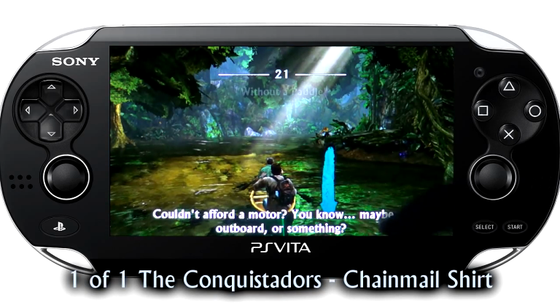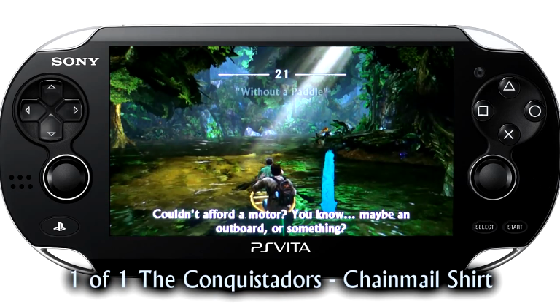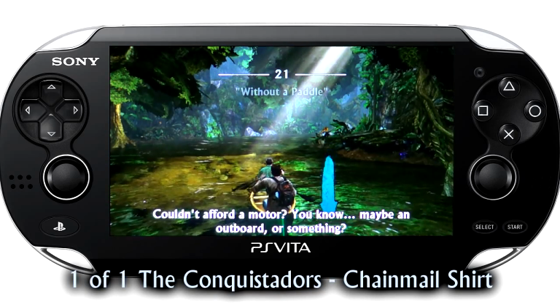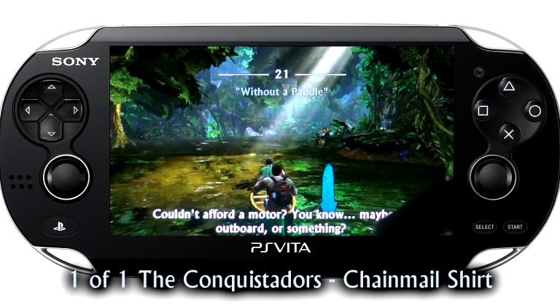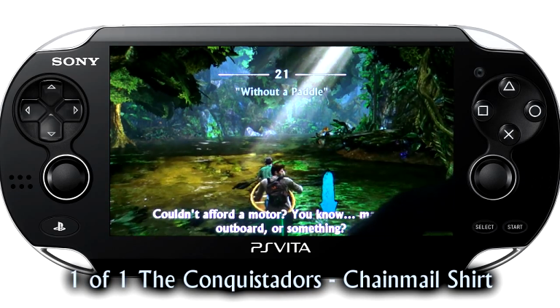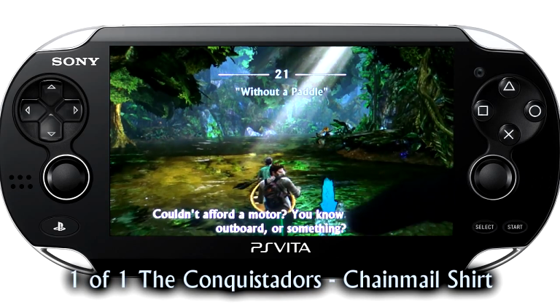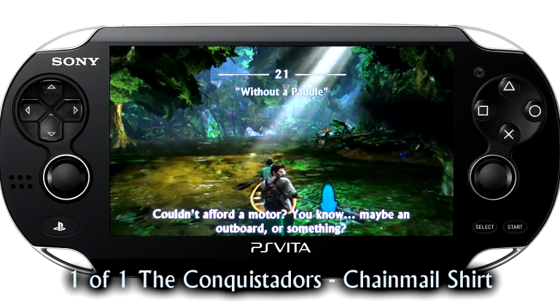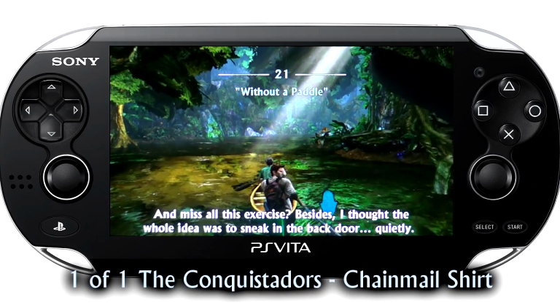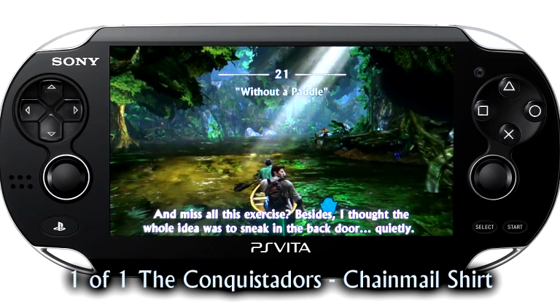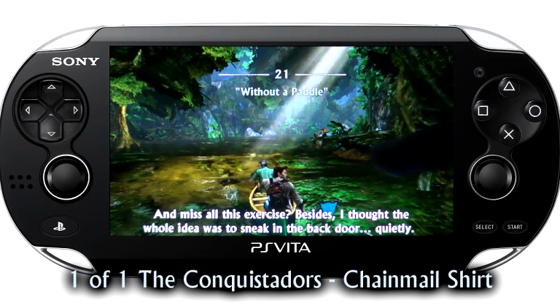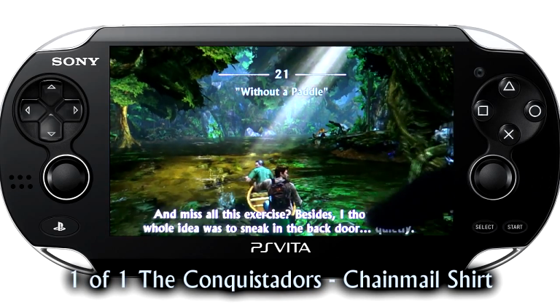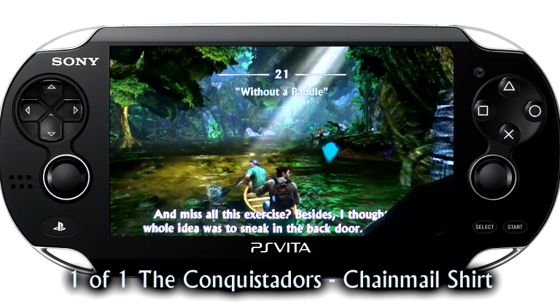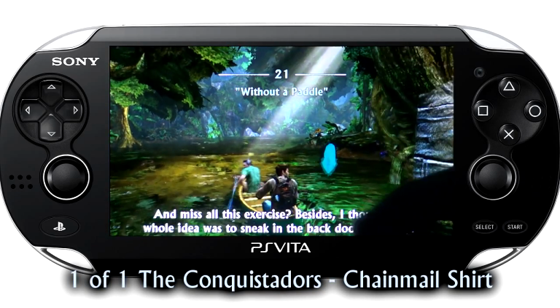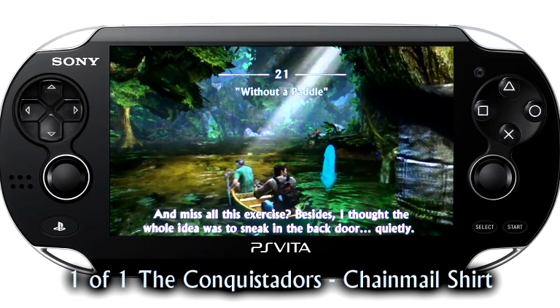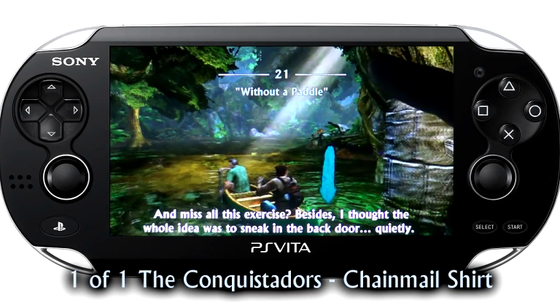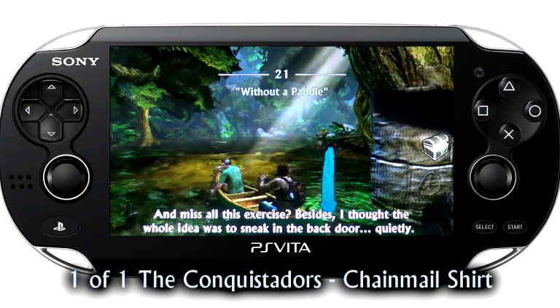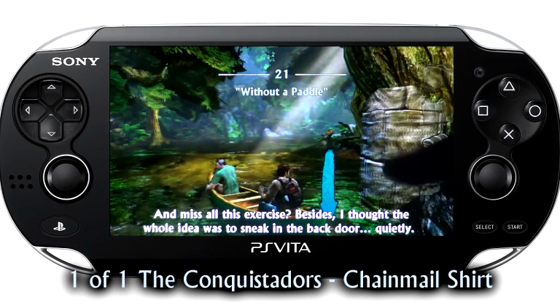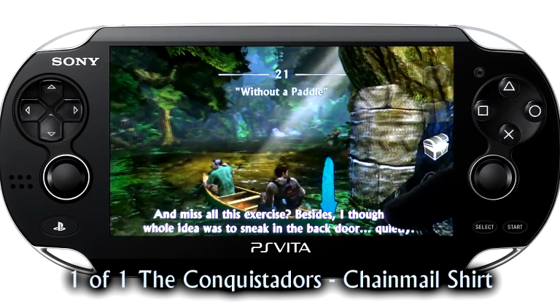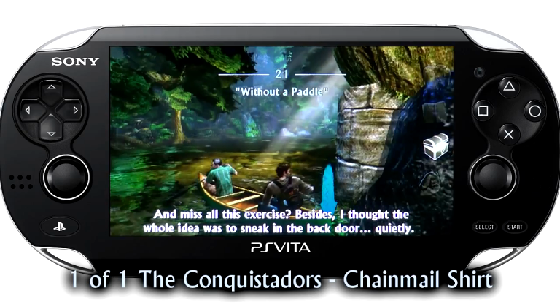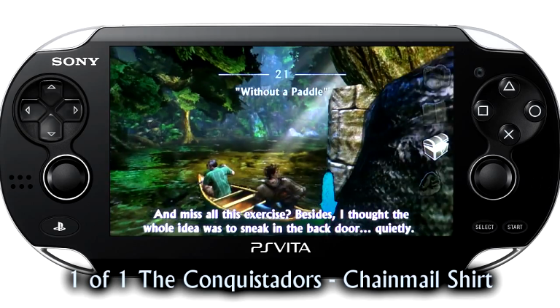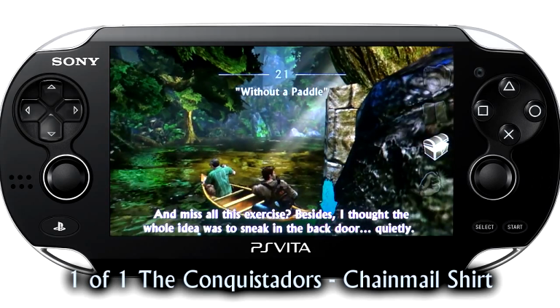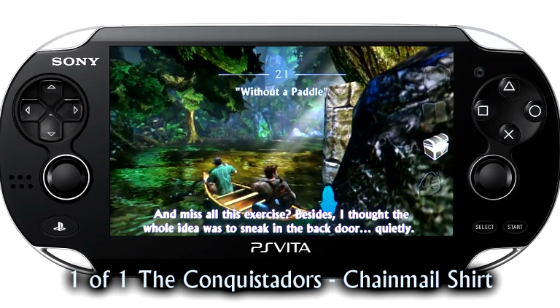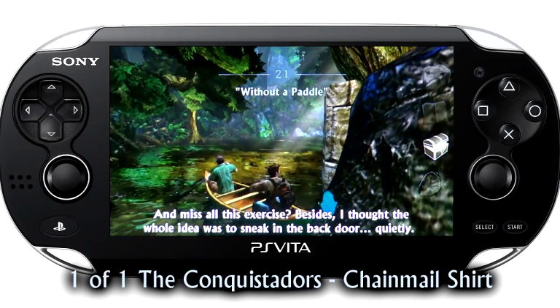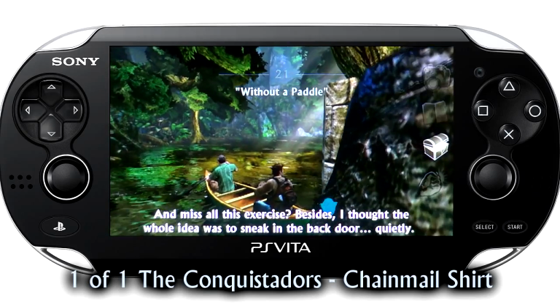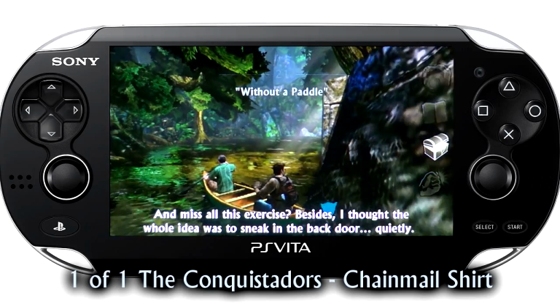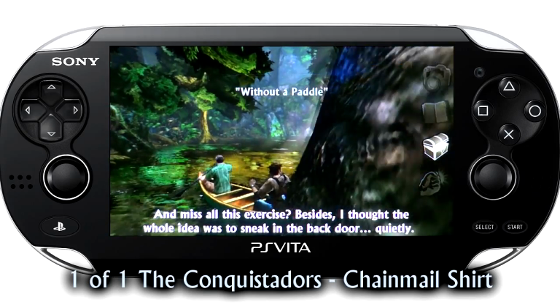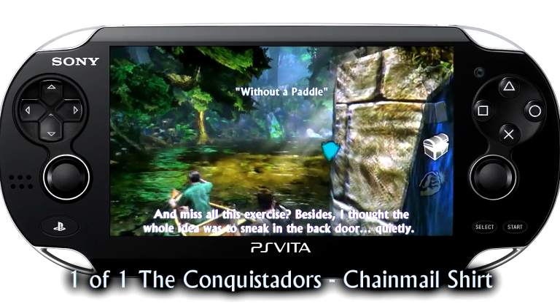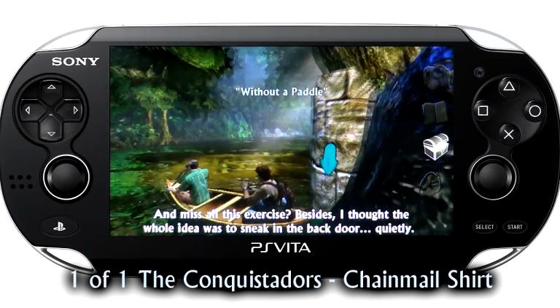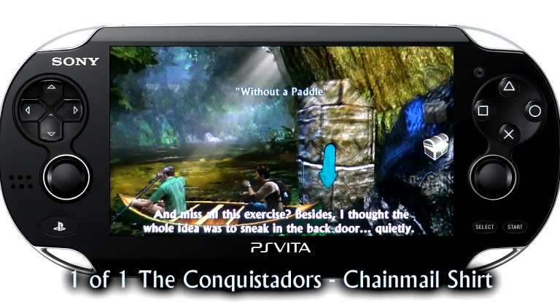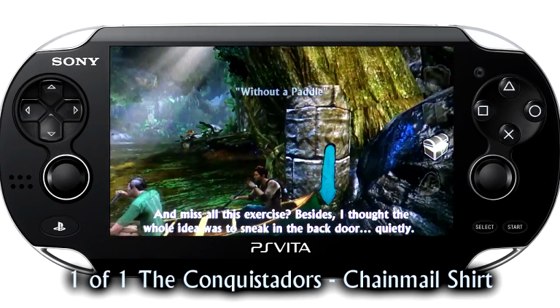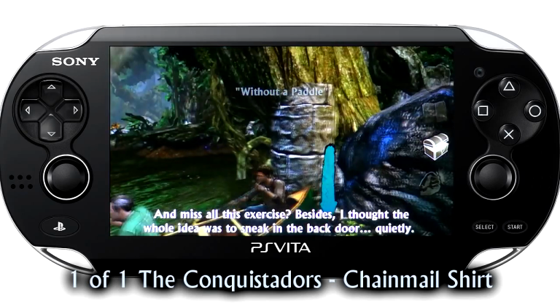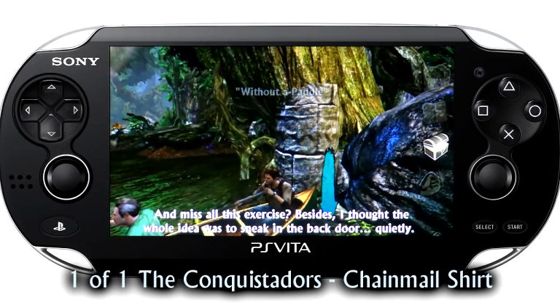At the start of the chapter, paddle backwards as far as you can go until you find the Conquistadors' chainmail shirt.